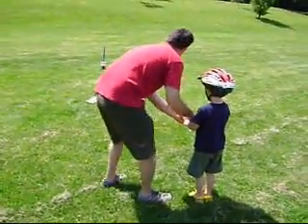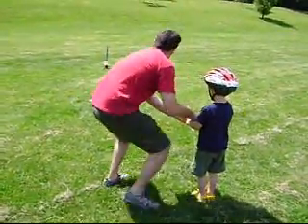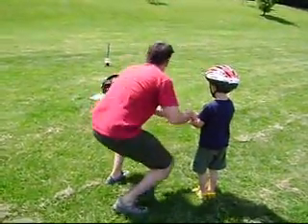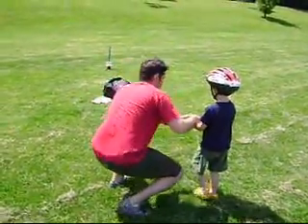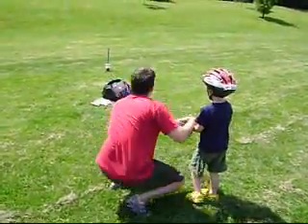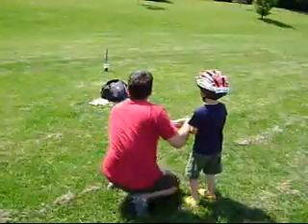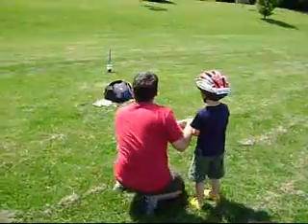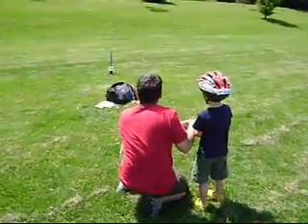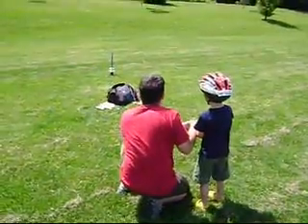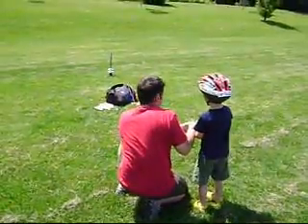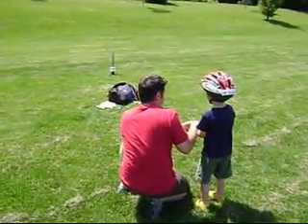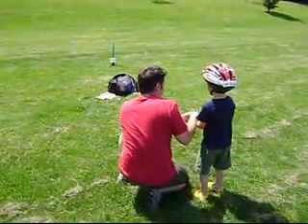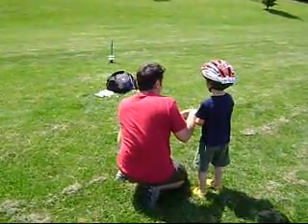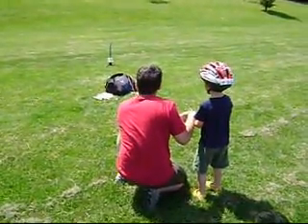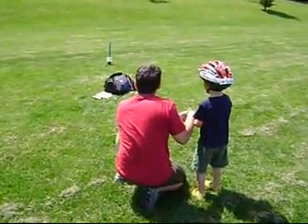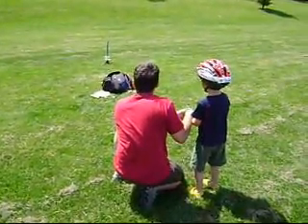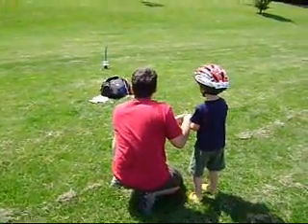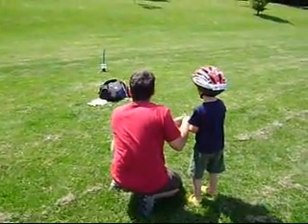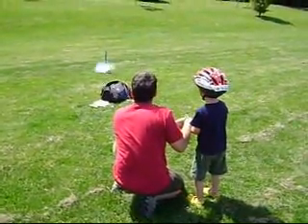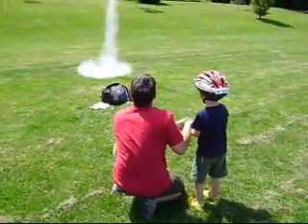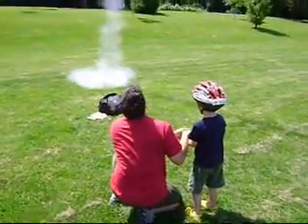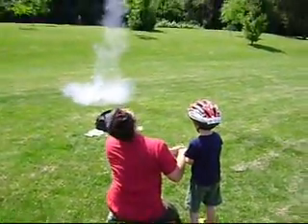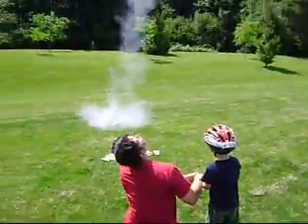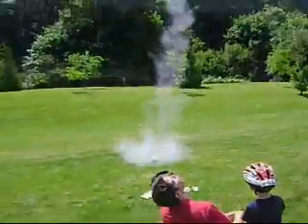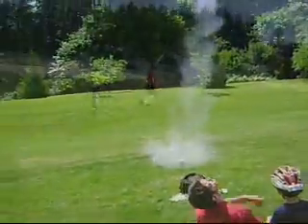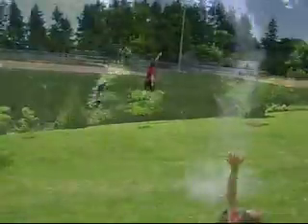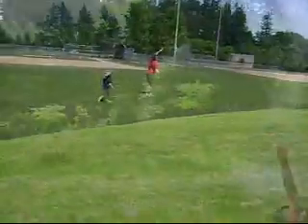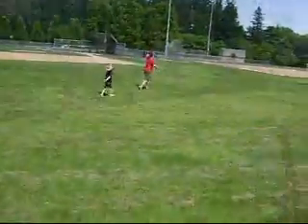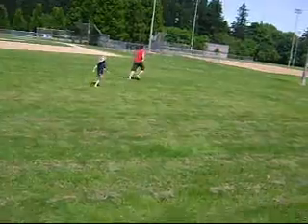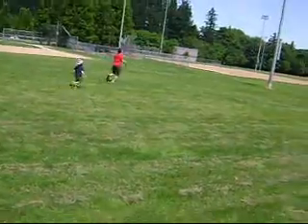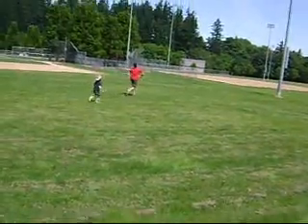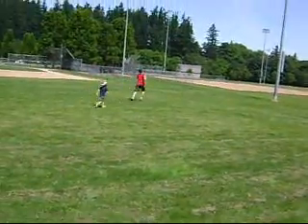Five, four, three, two, one — lift off! Straight up, come on, run!